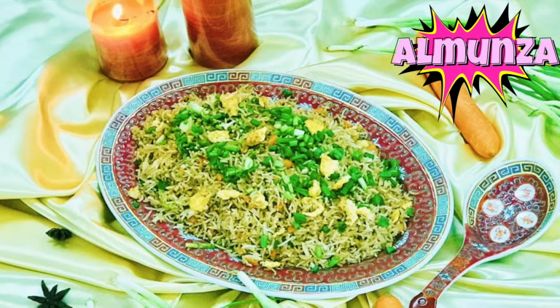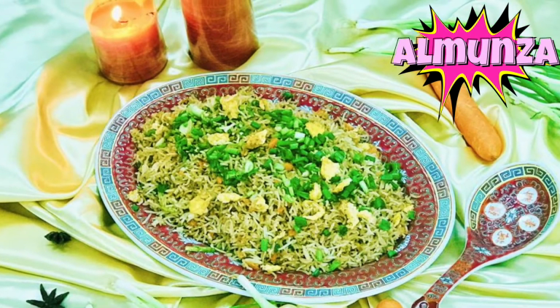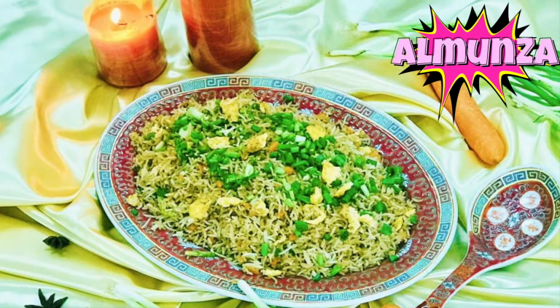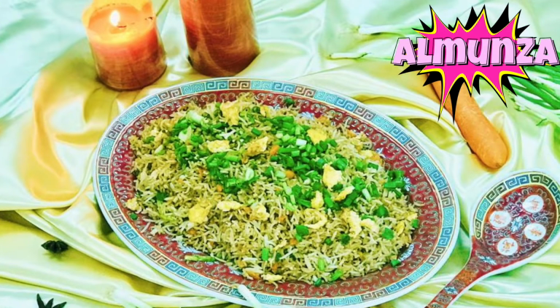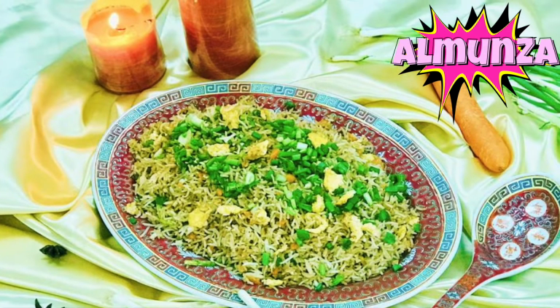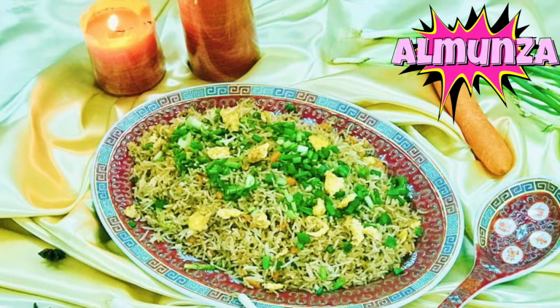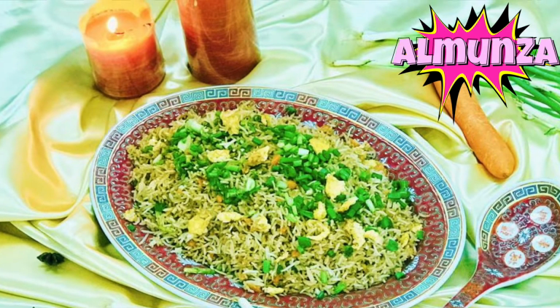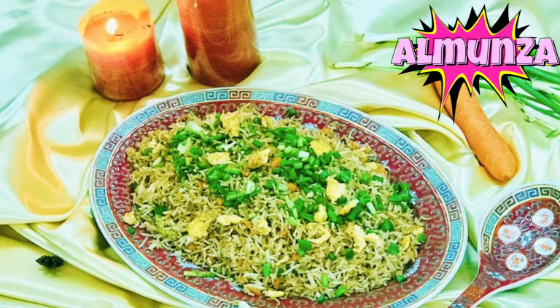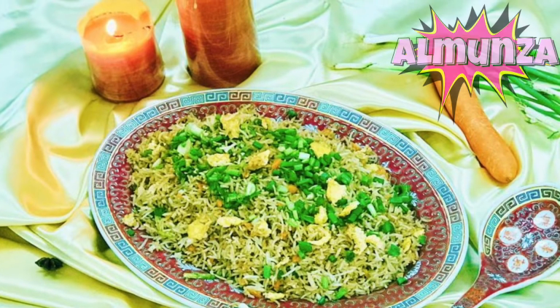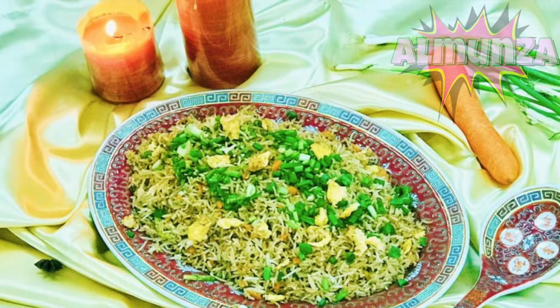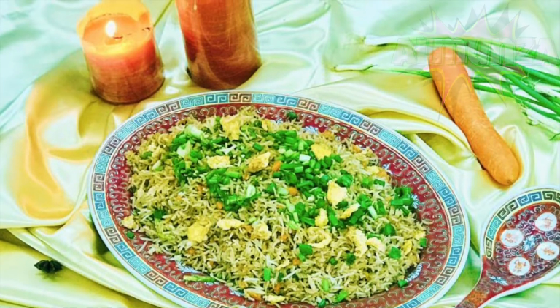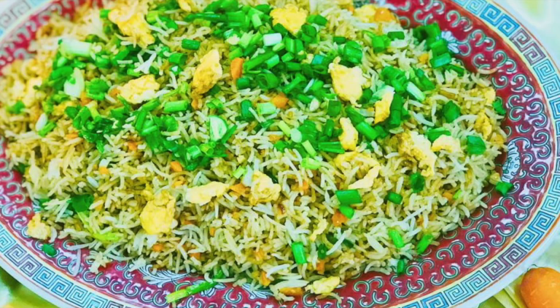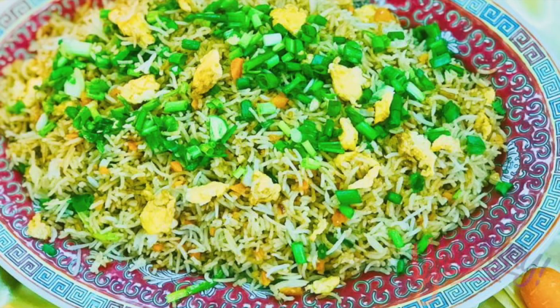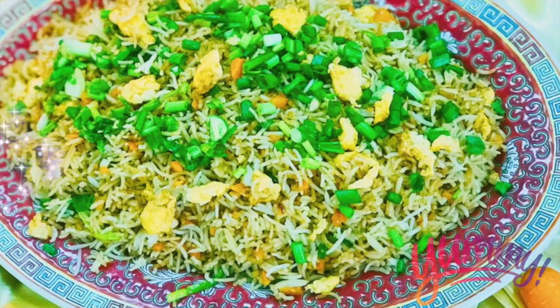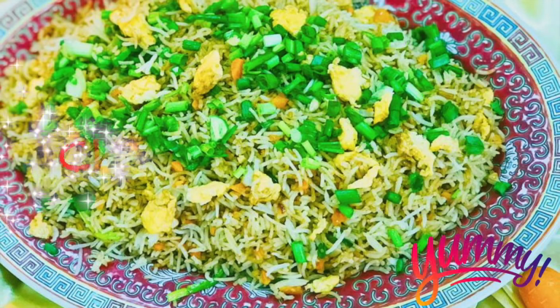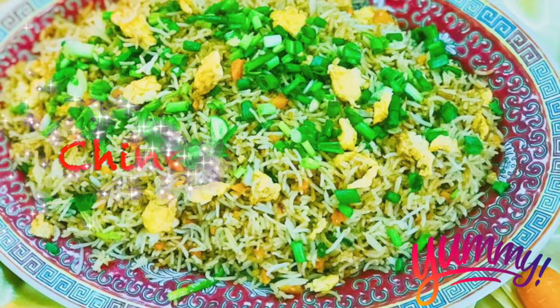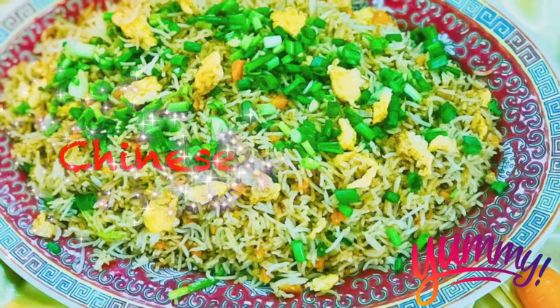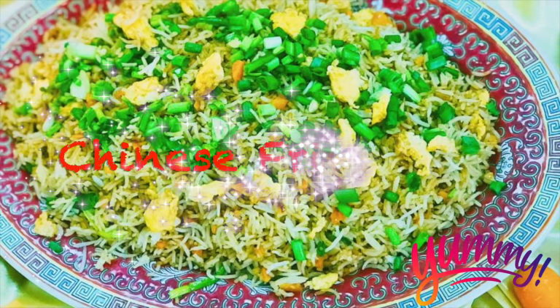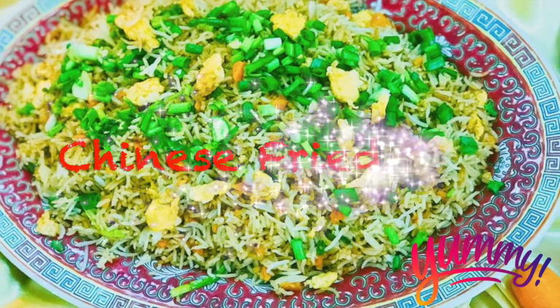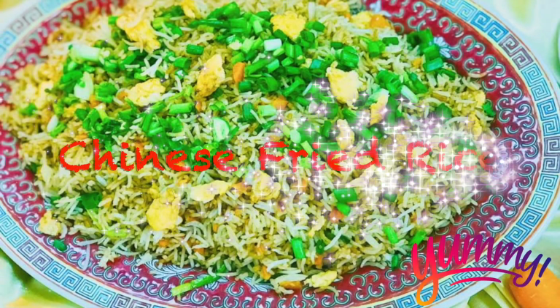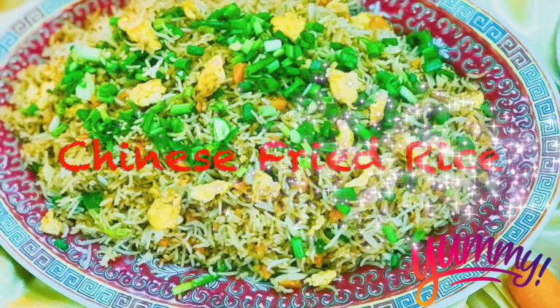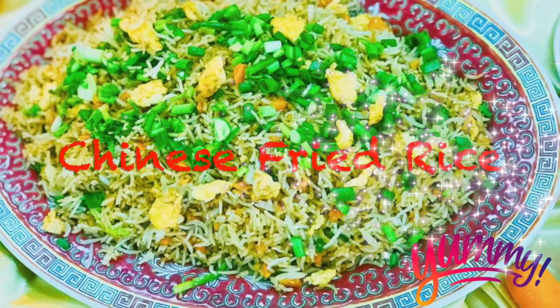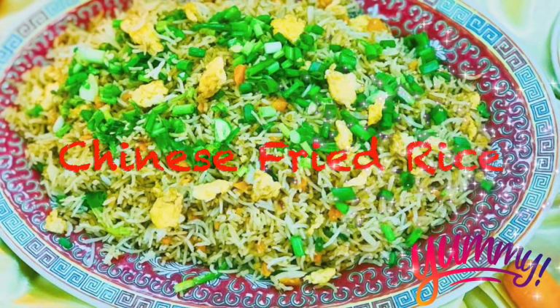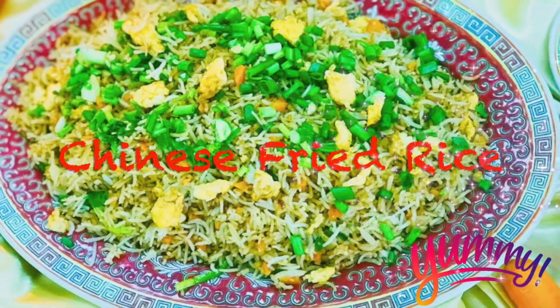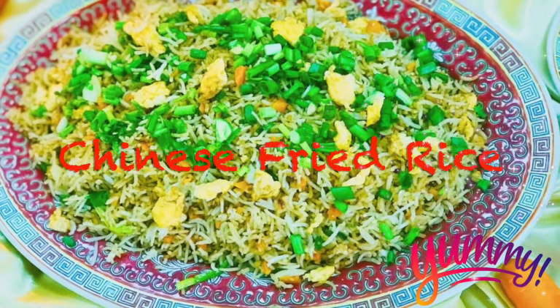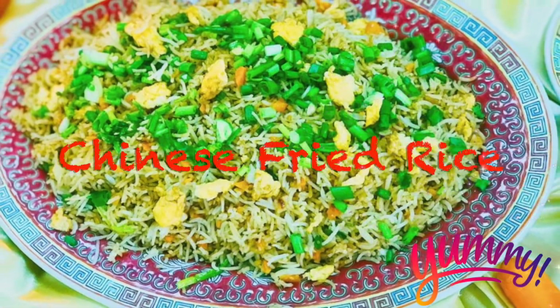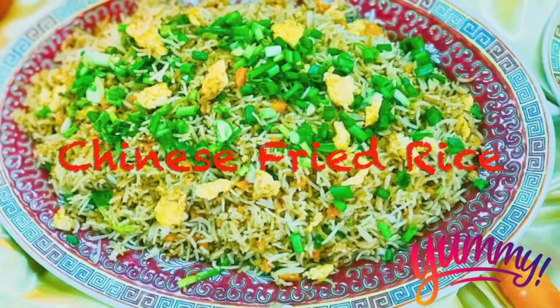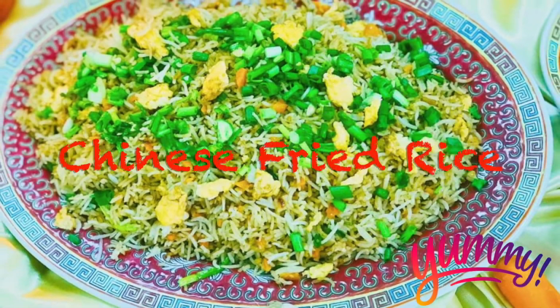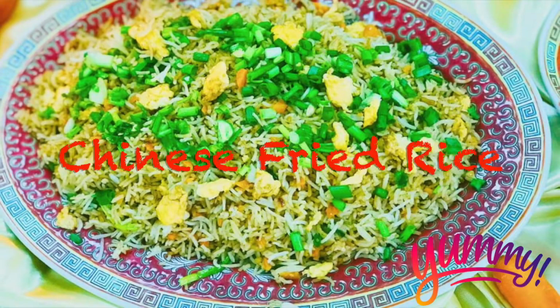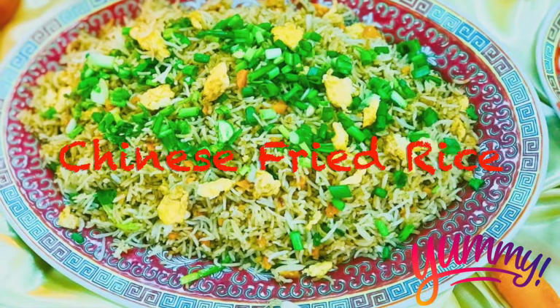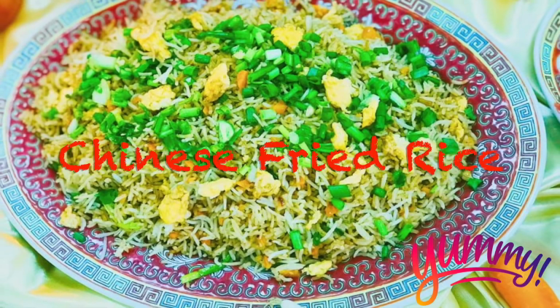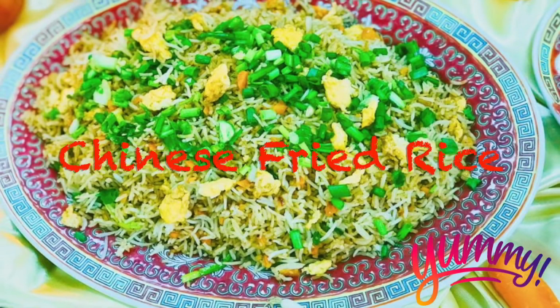Hello, I am Seema of Almunza. I am making Chinese egg fried rice.